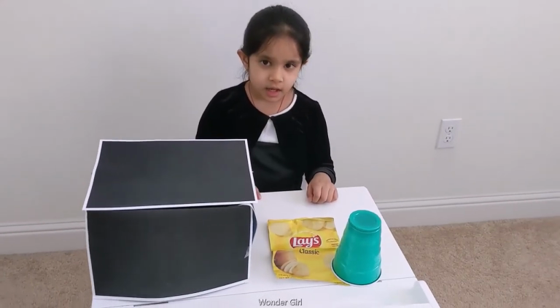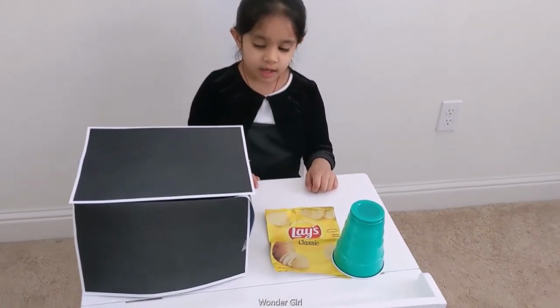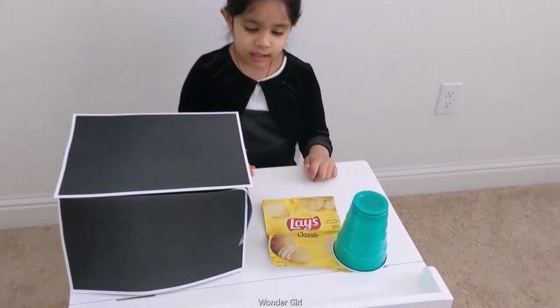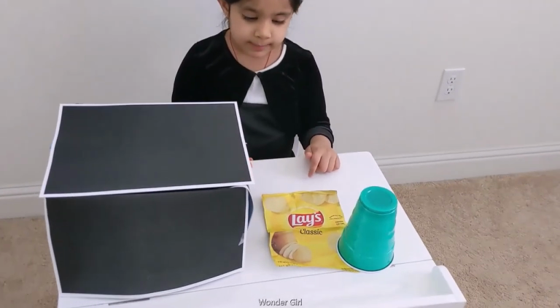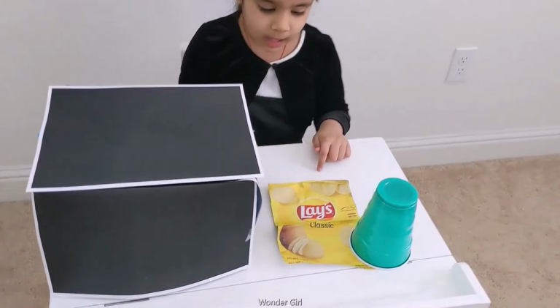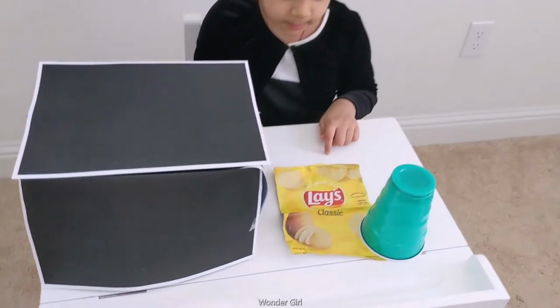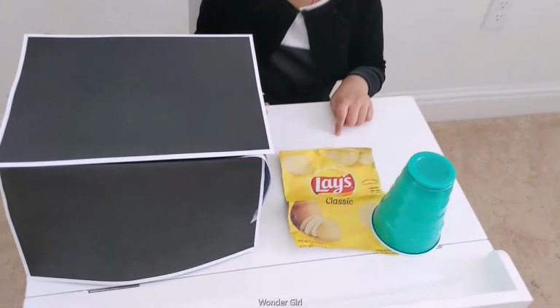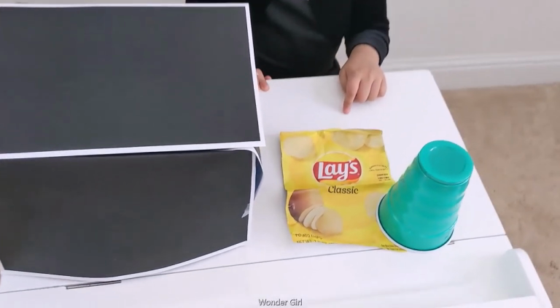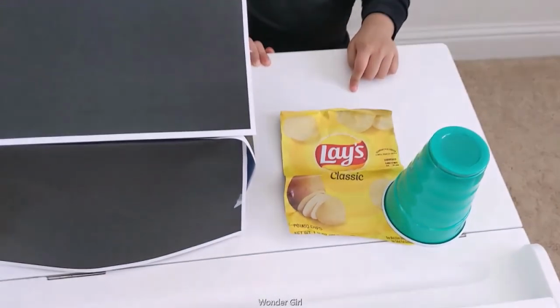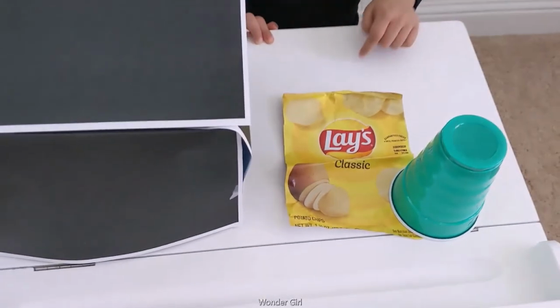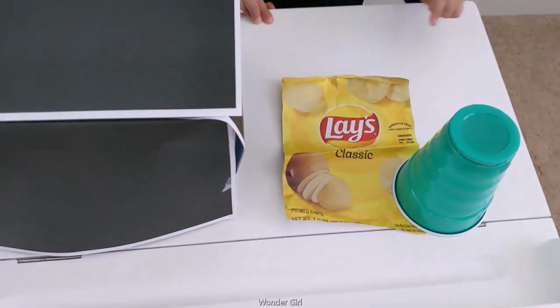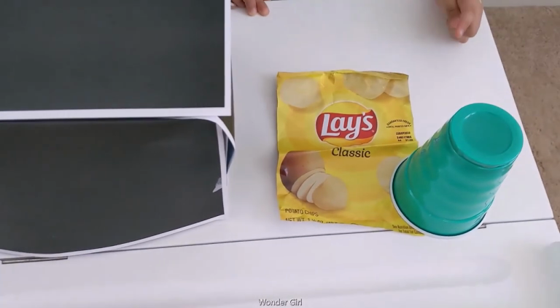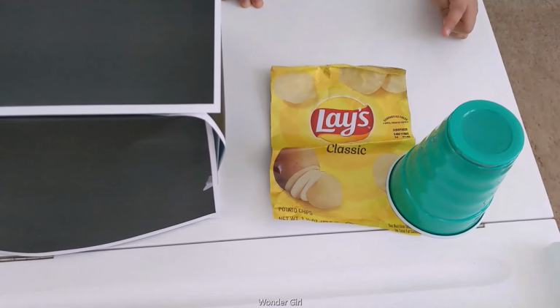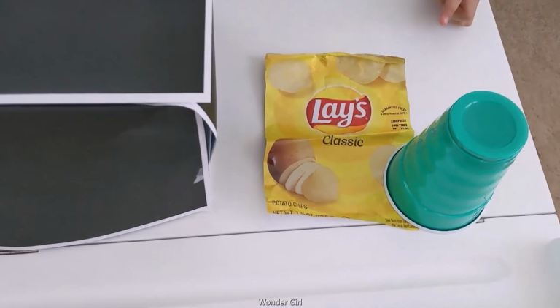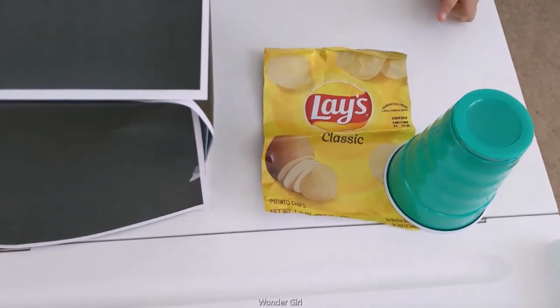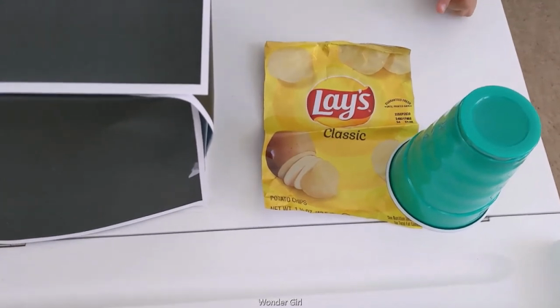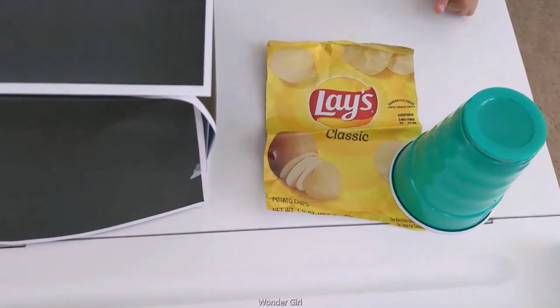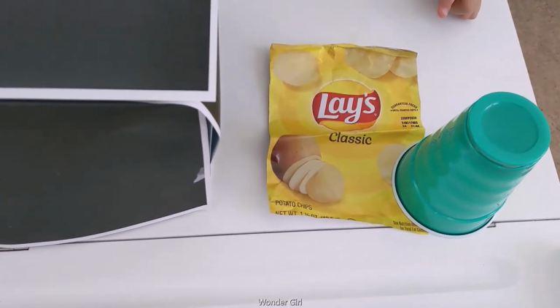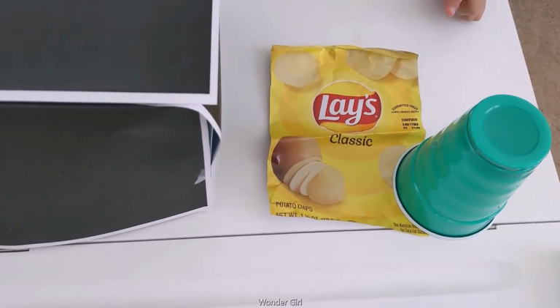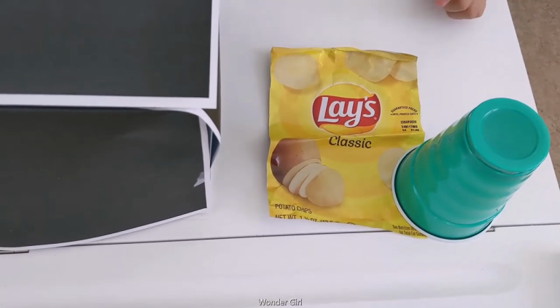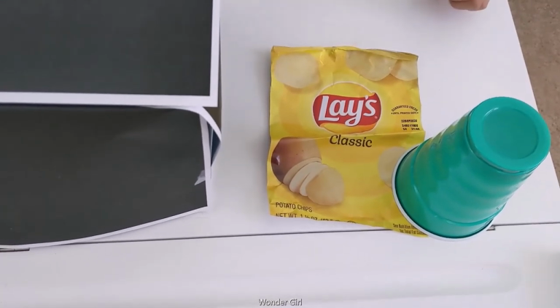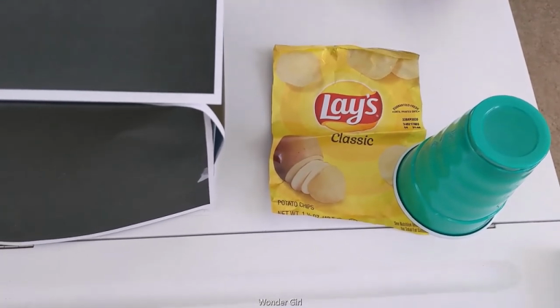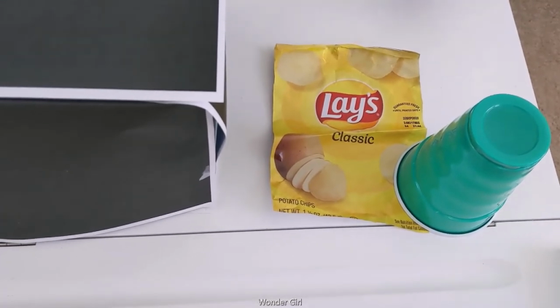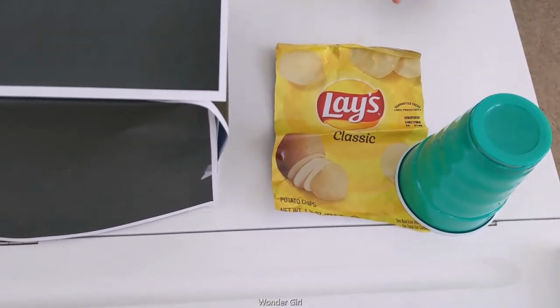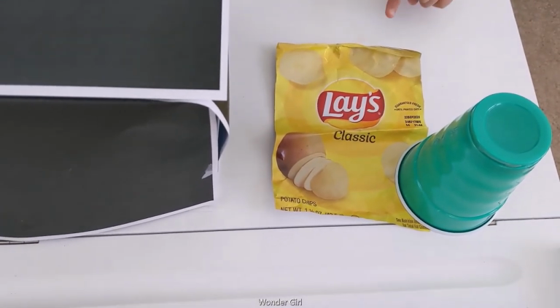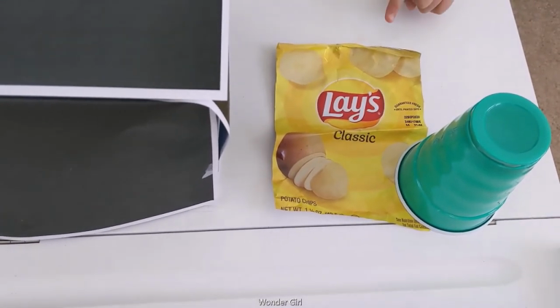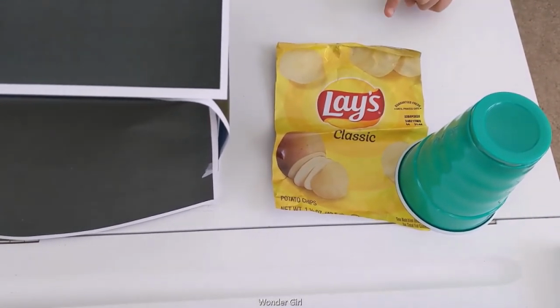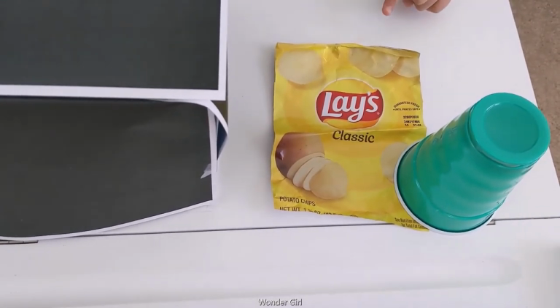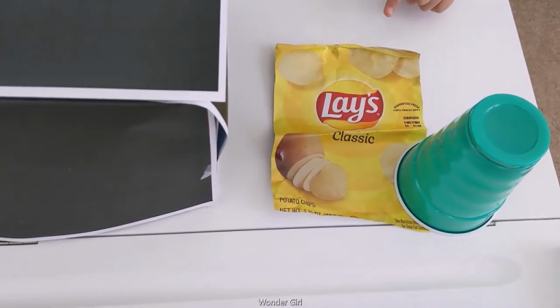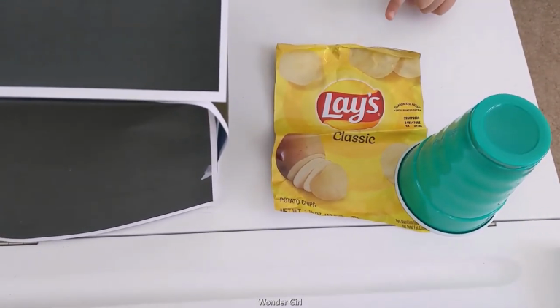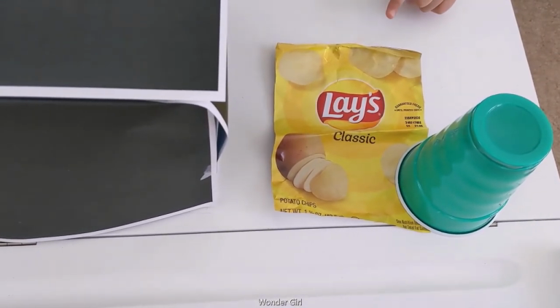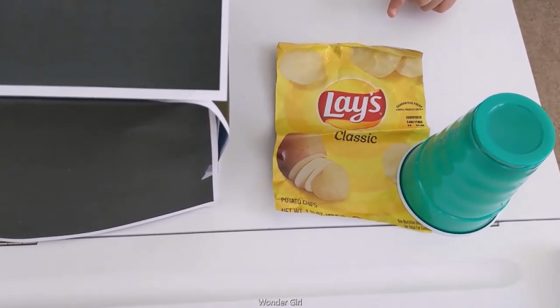In the black bin, you put plastic cups and packets of chips.